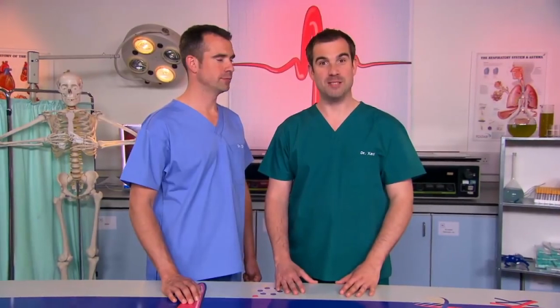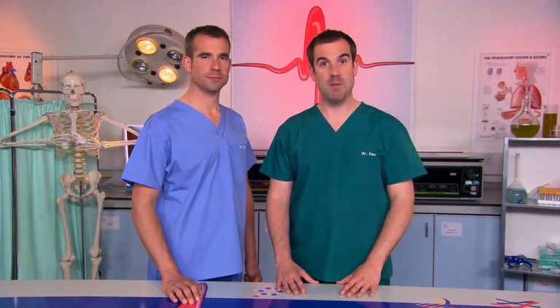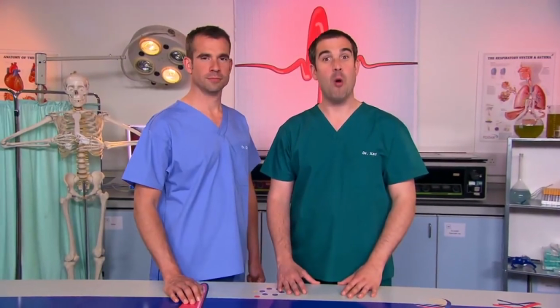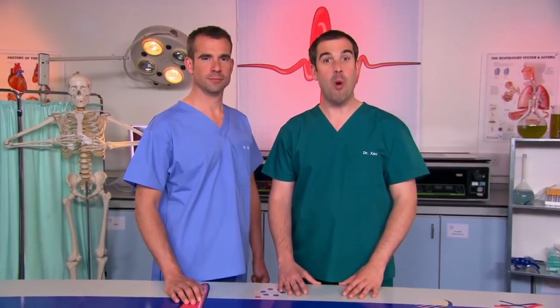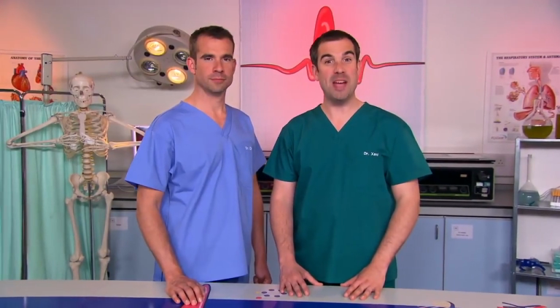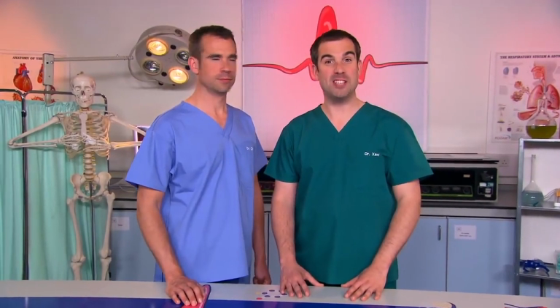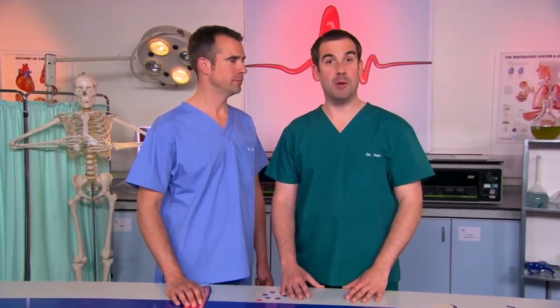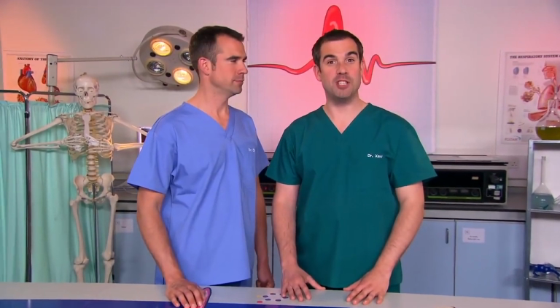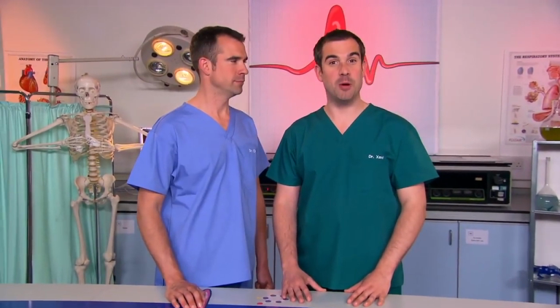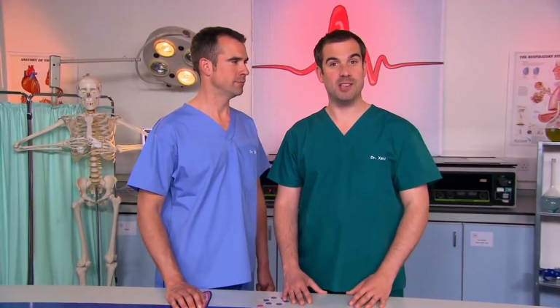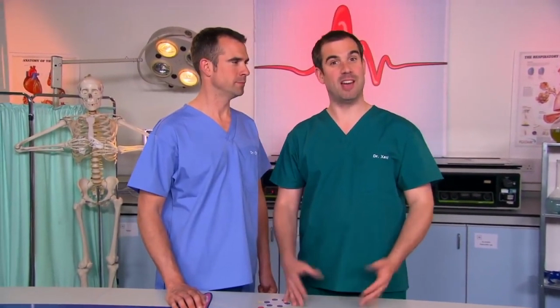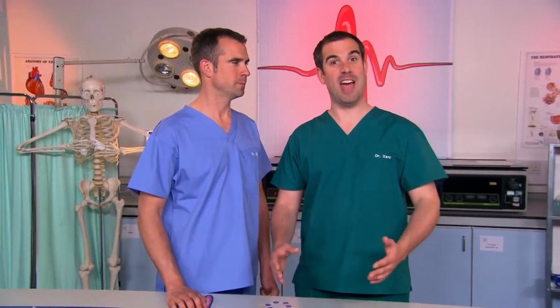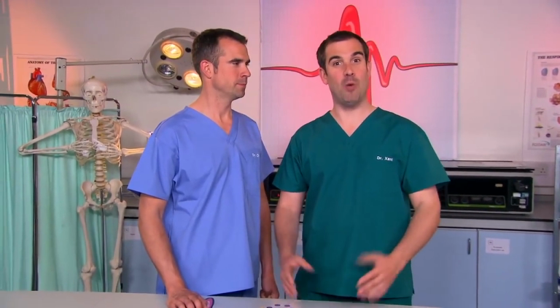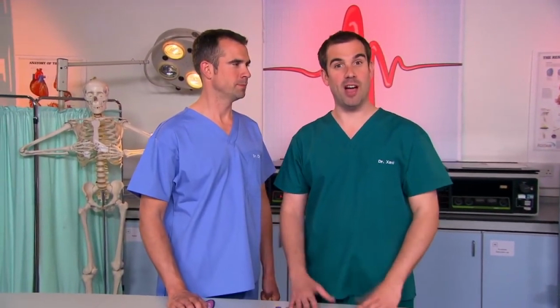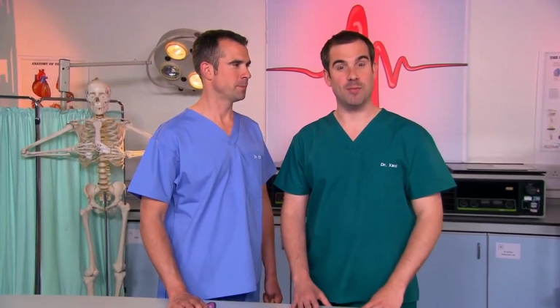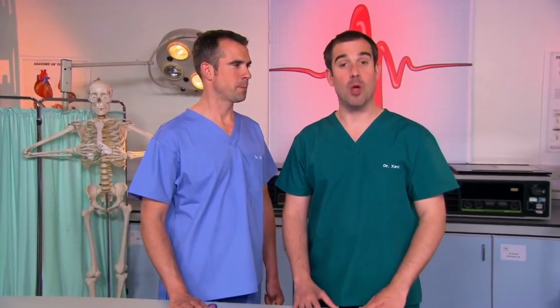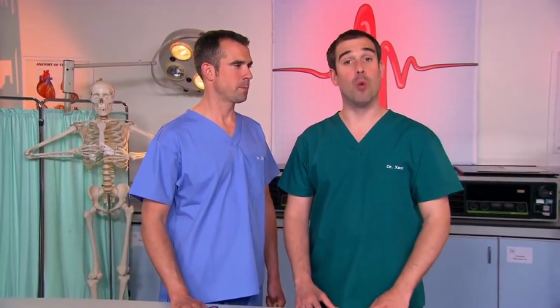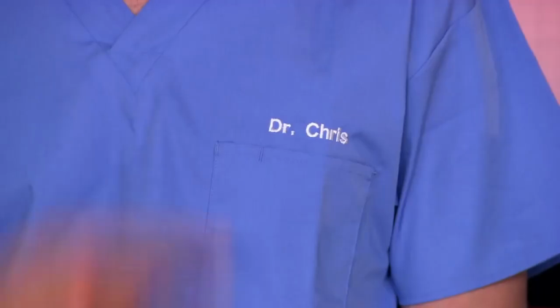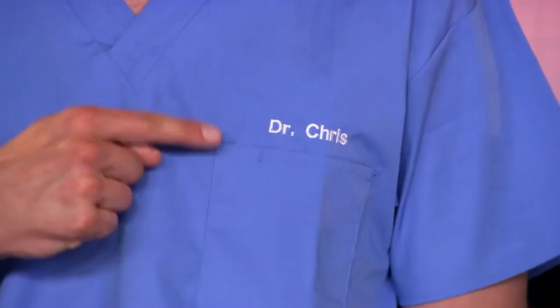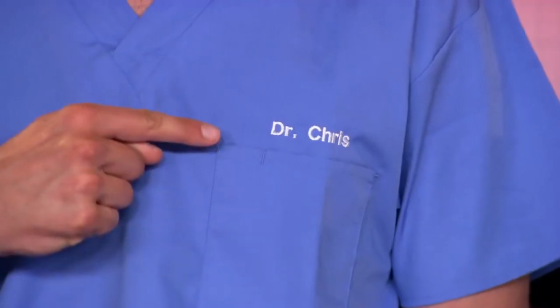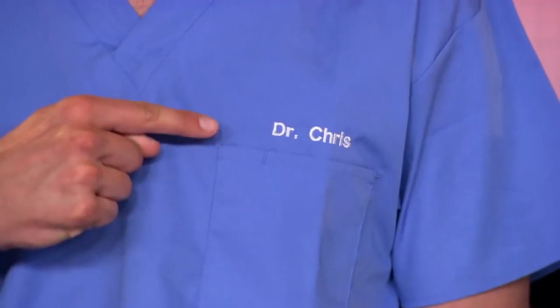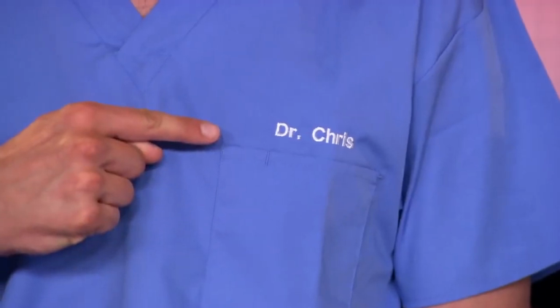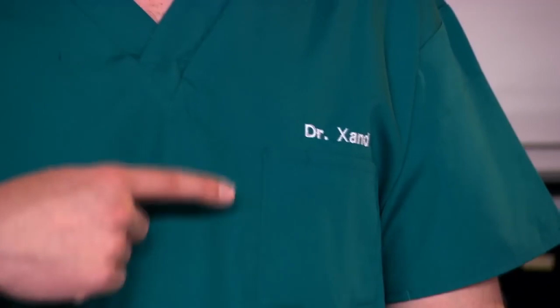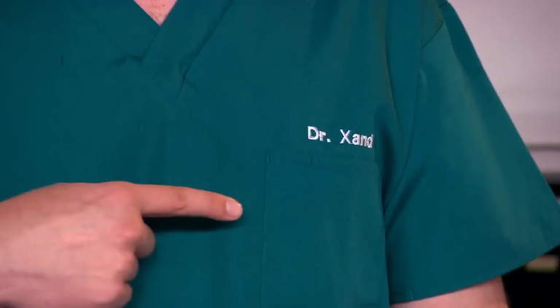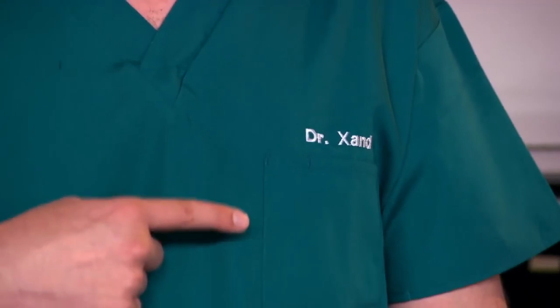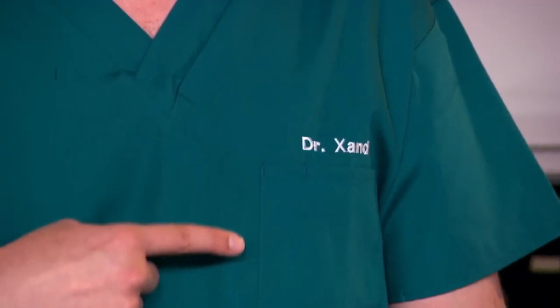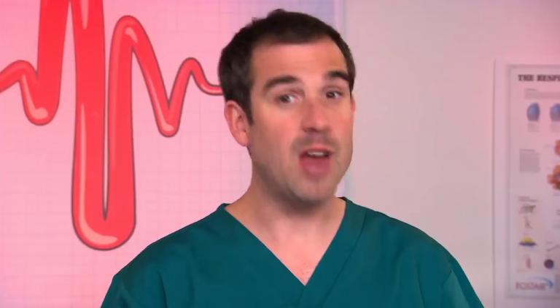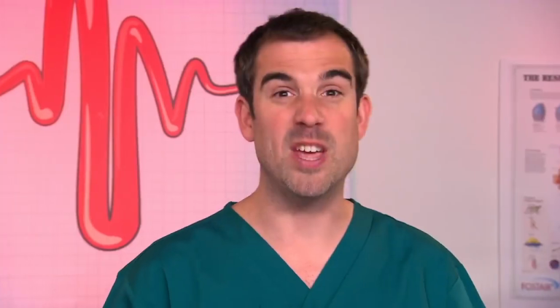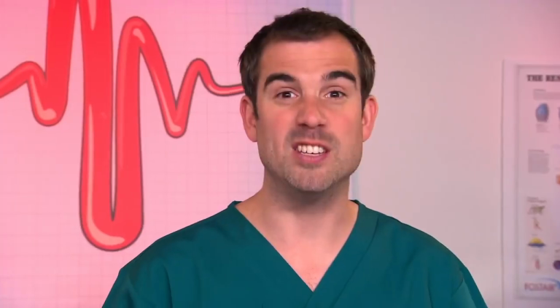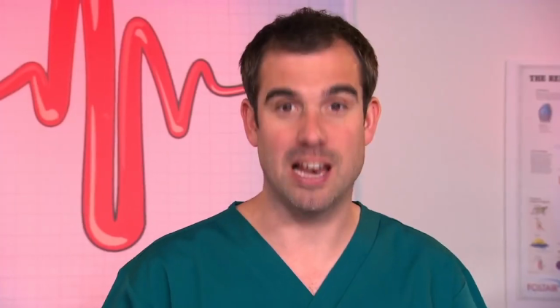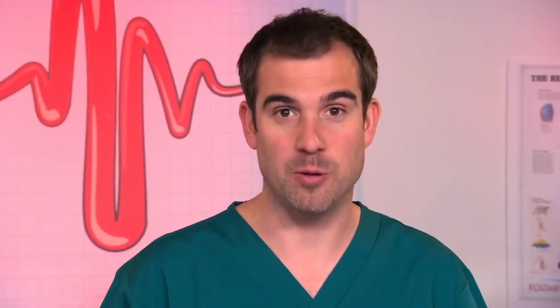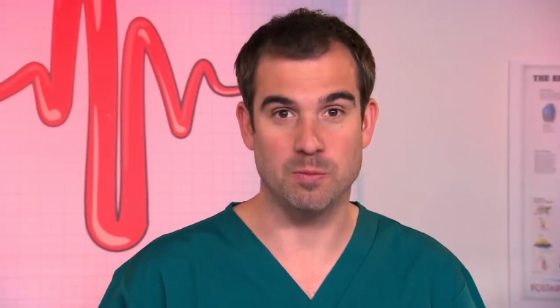Vomit. What makes our bodies do it and why? Well, we're doctors and we can tell you.